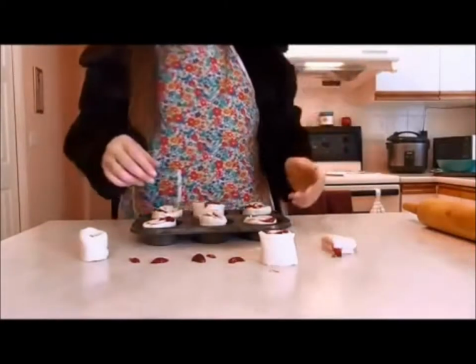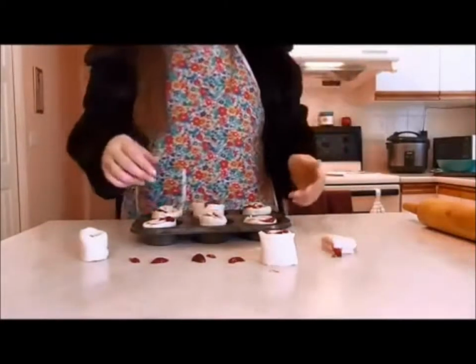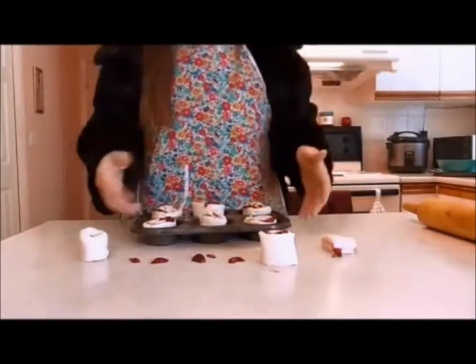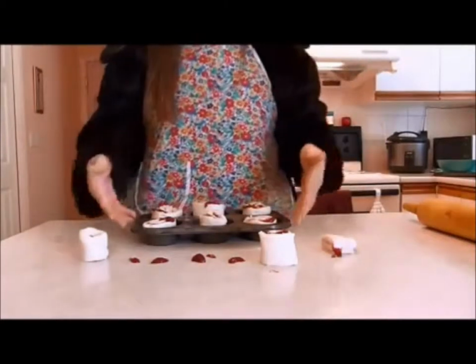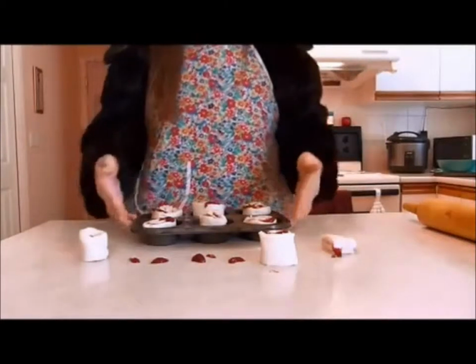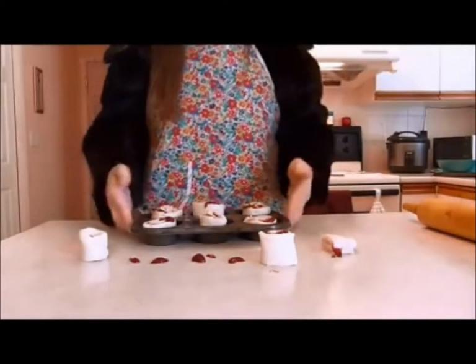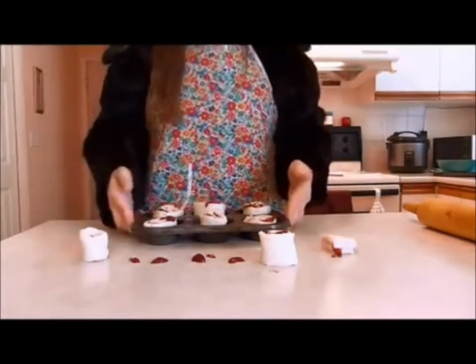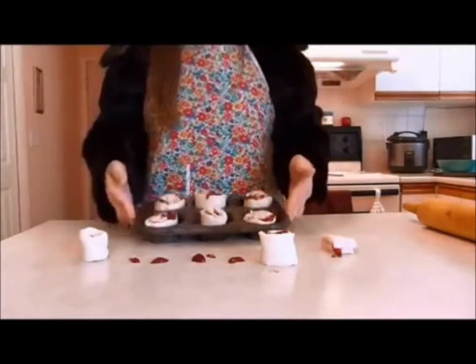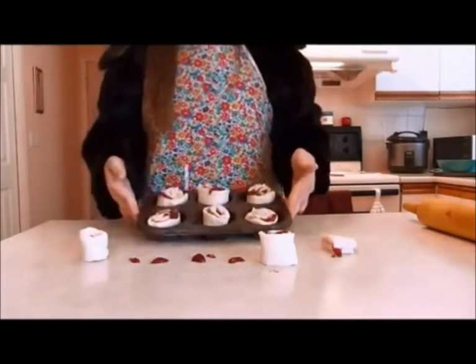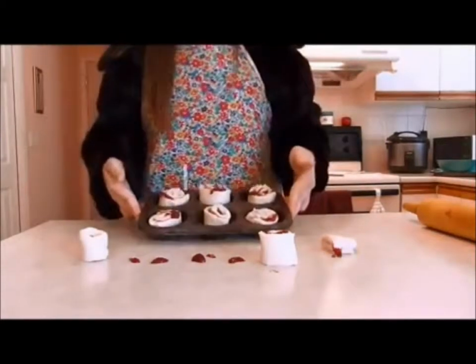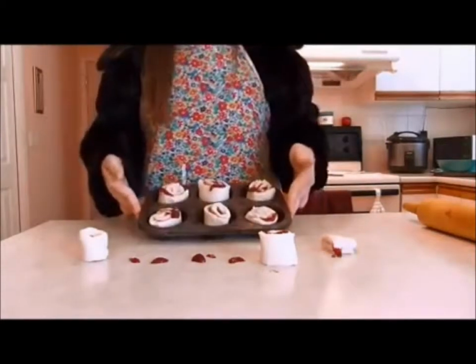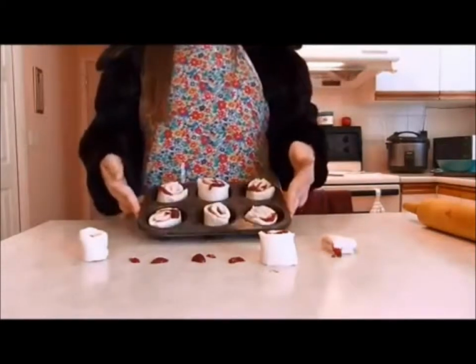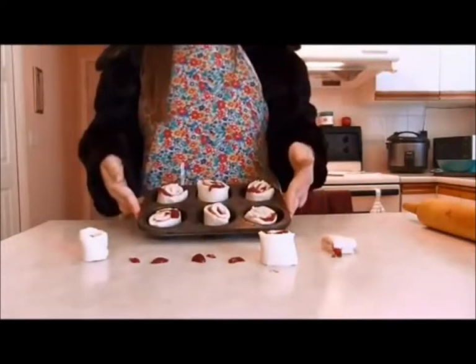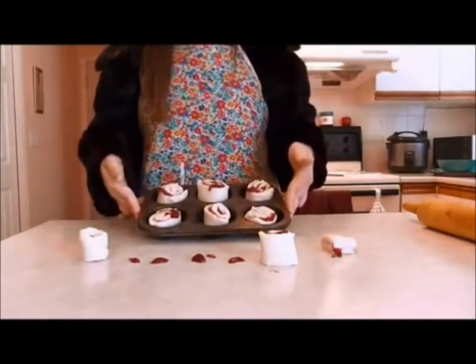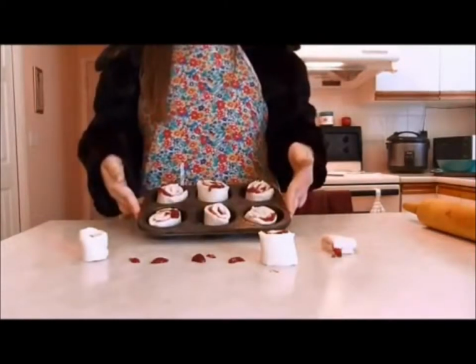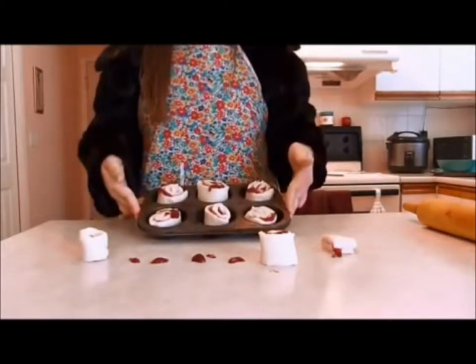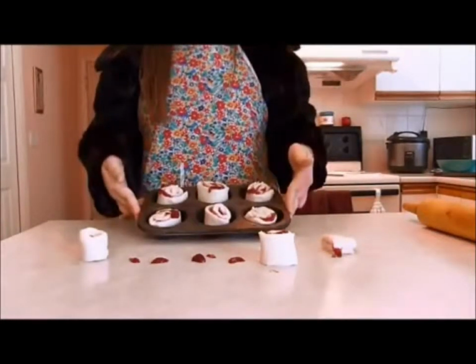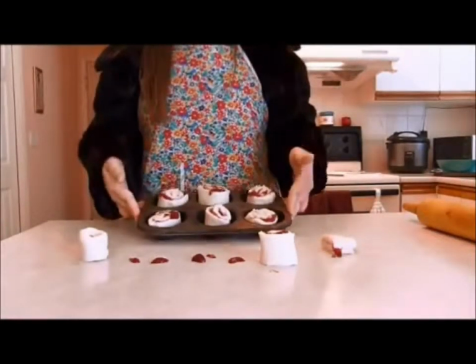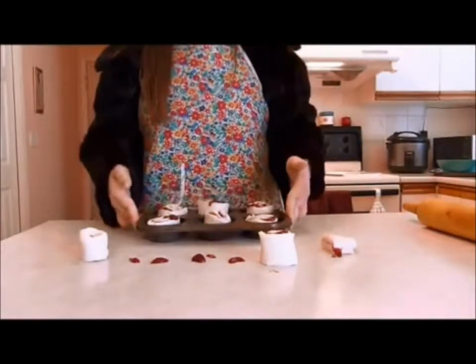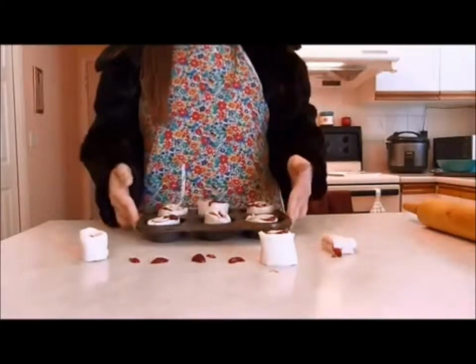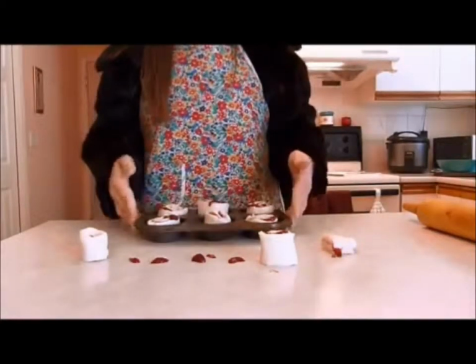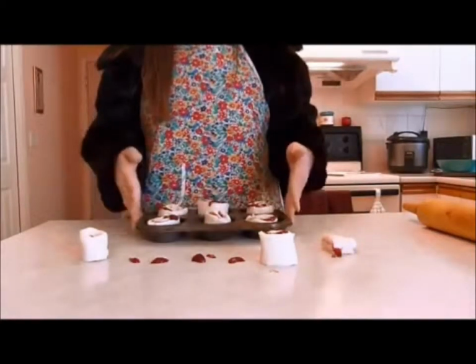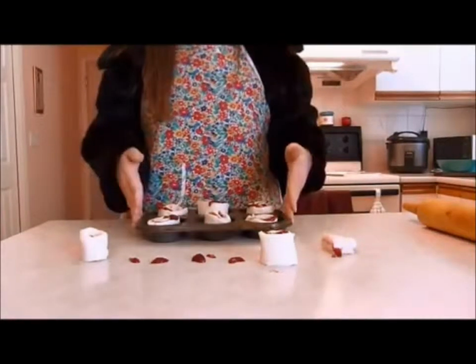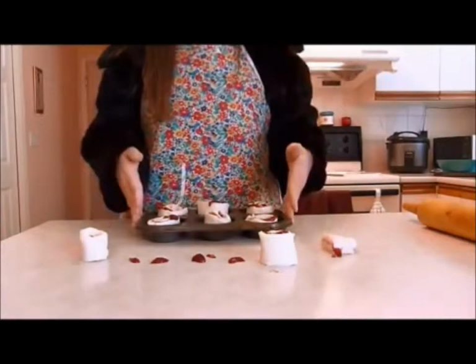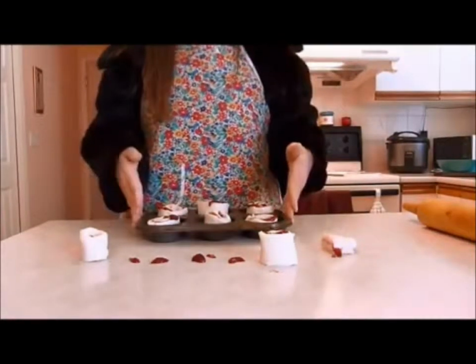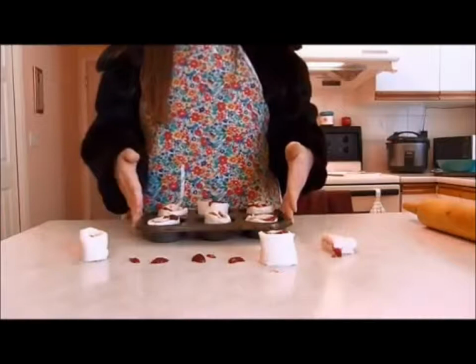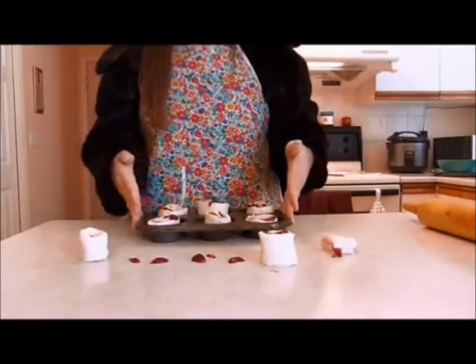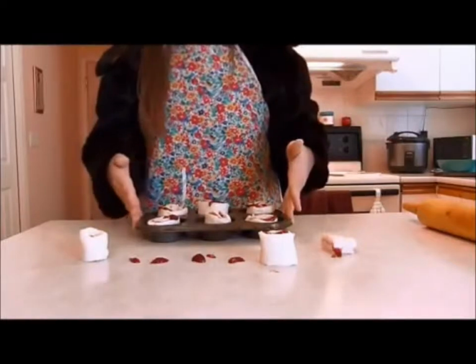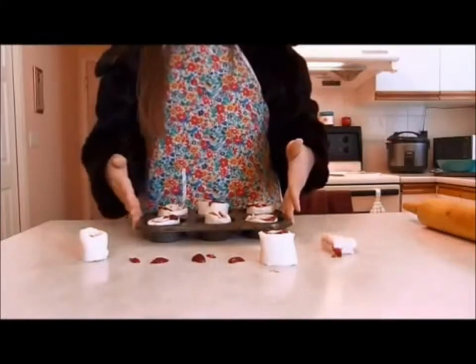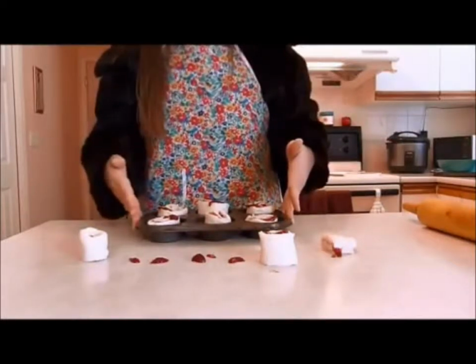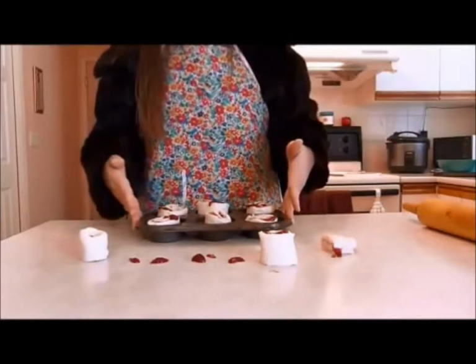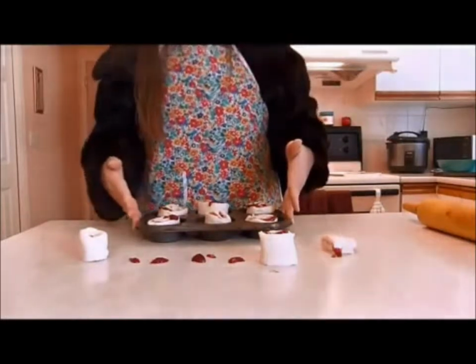Now you'll want to pop them into your preheated oven for approximately 10 to 15 minutes.